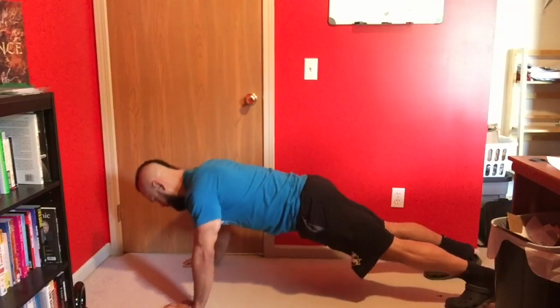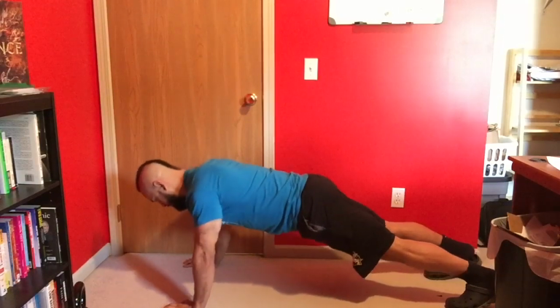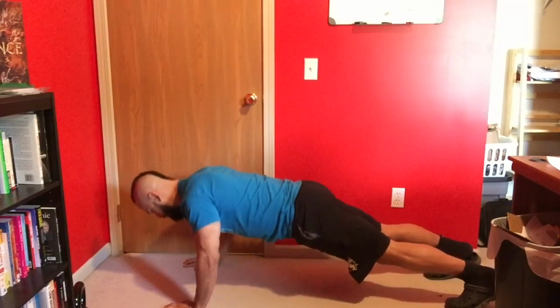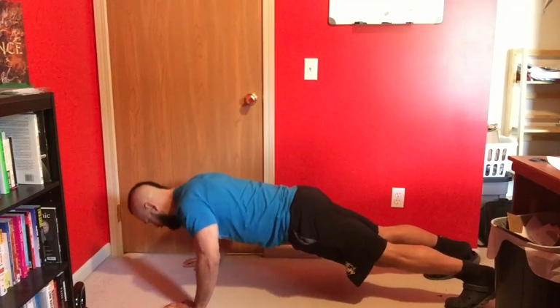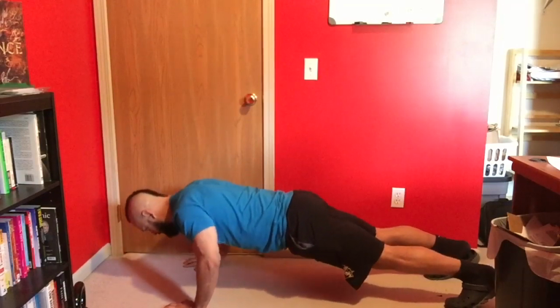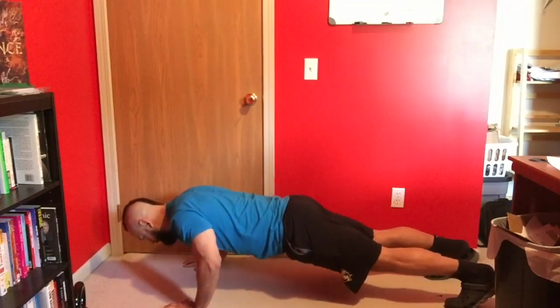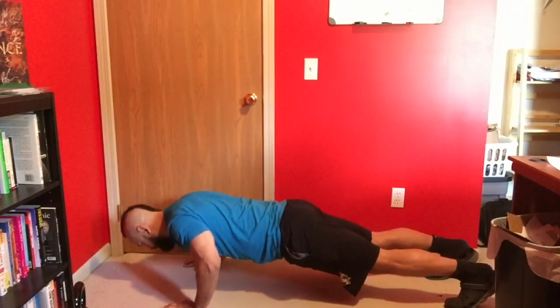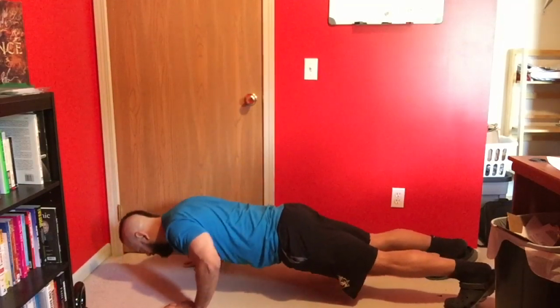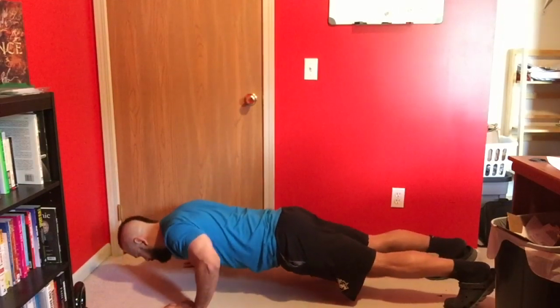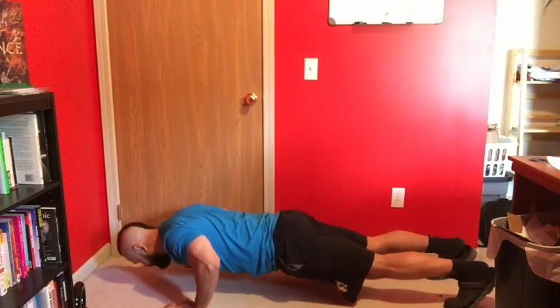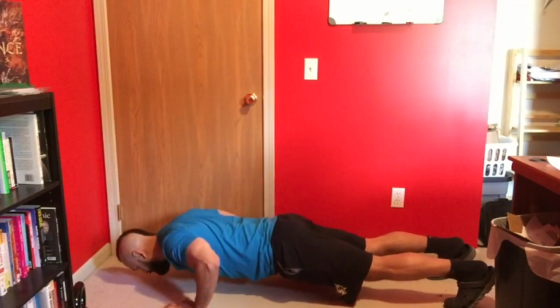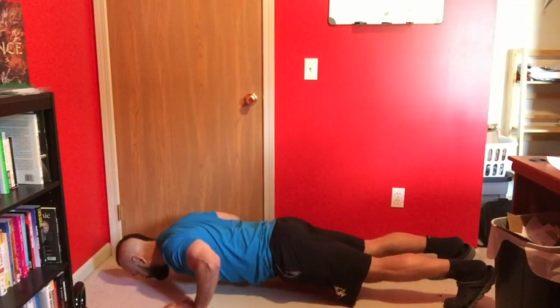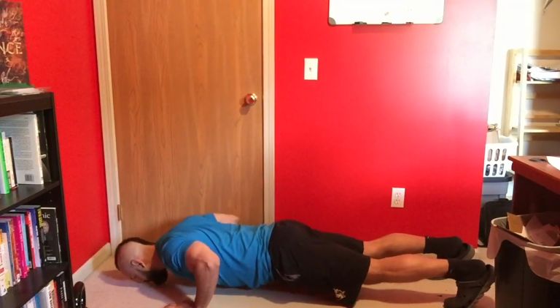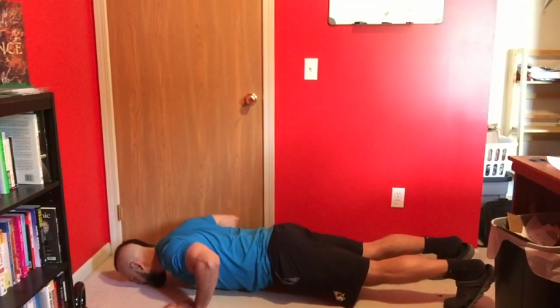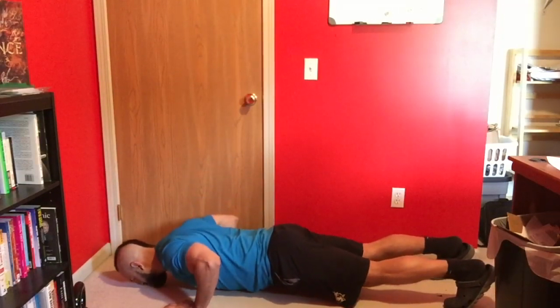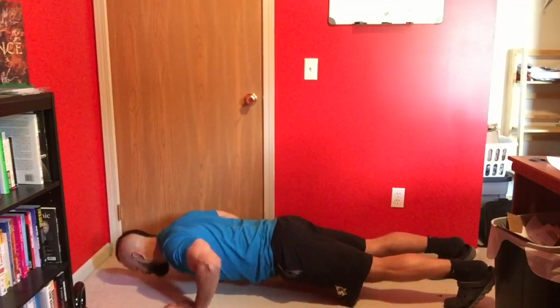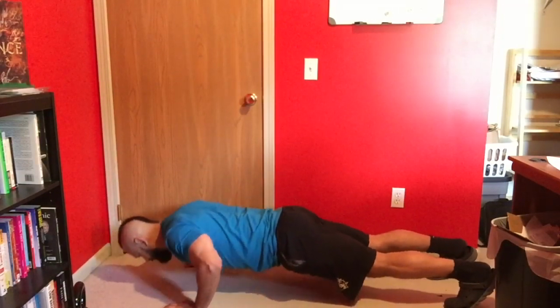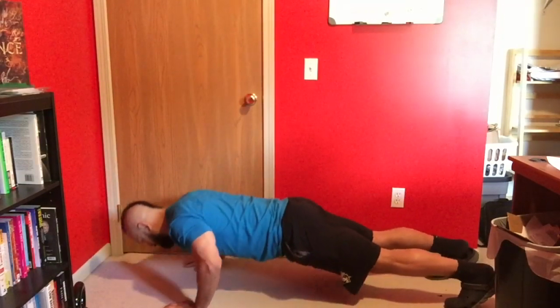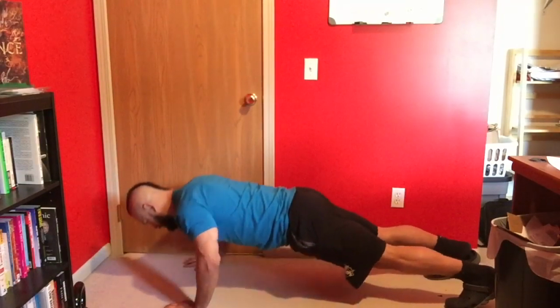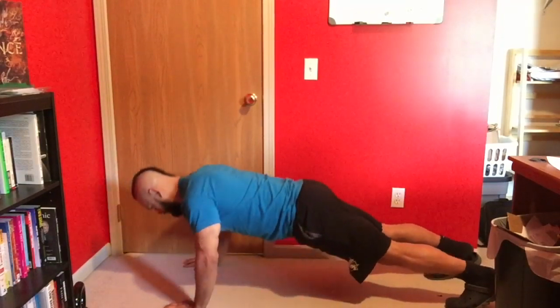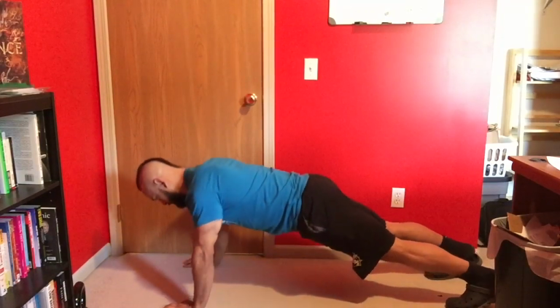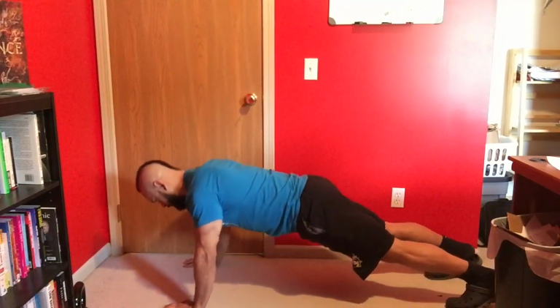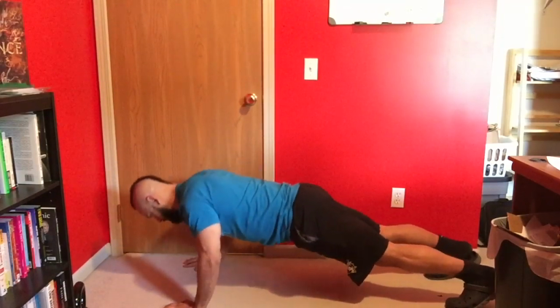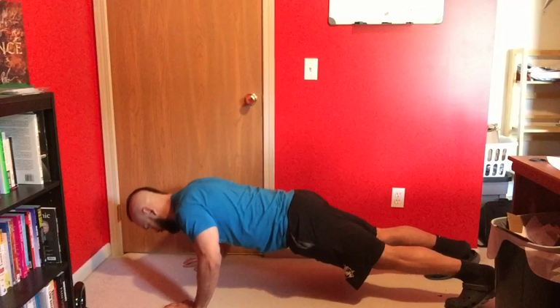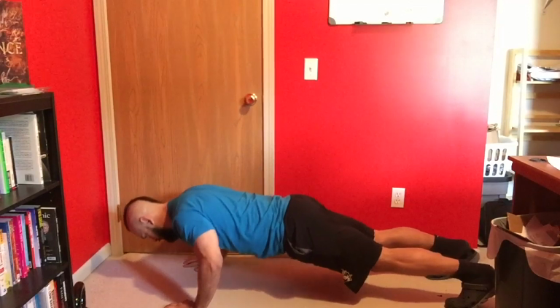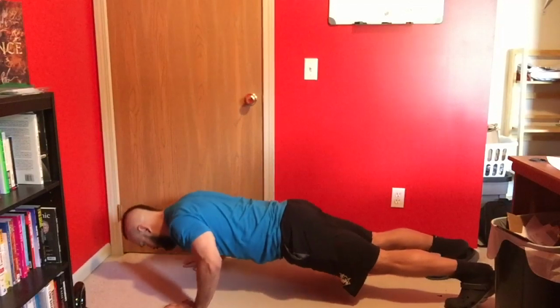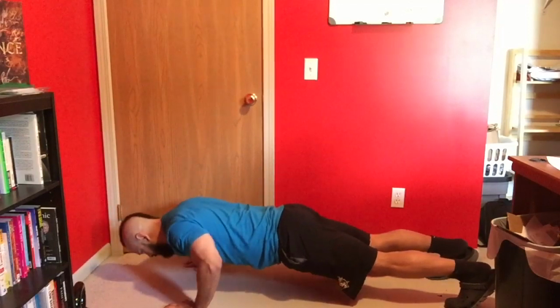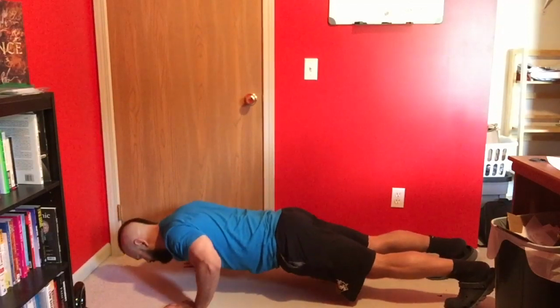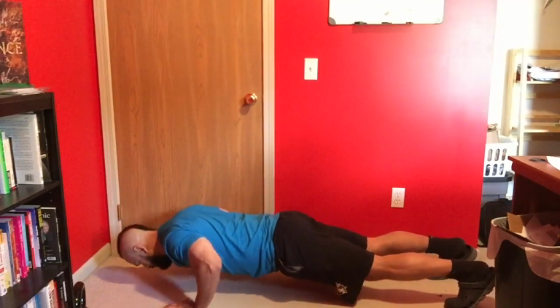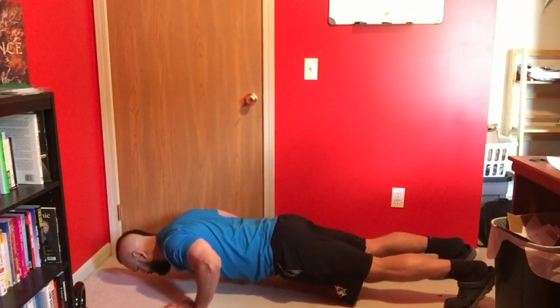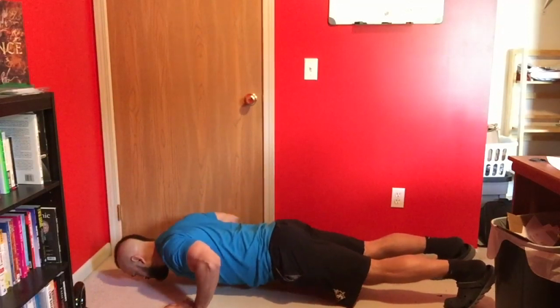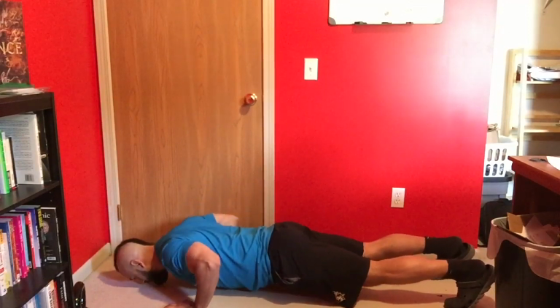Make sure you're leading with the chest on the way down, and there should be no sagging between the shoulders and the feet.